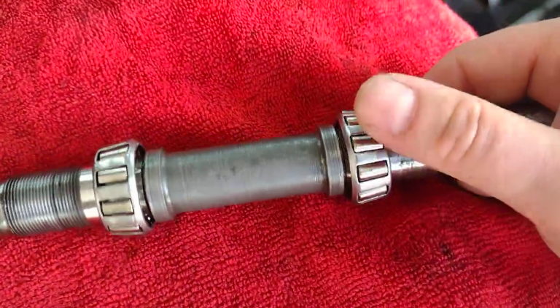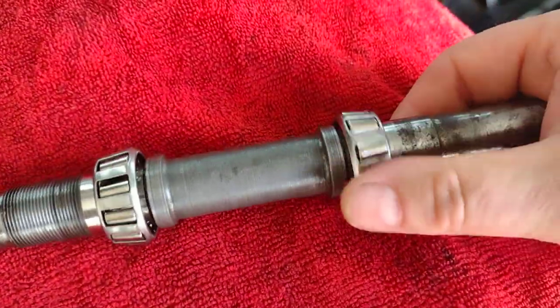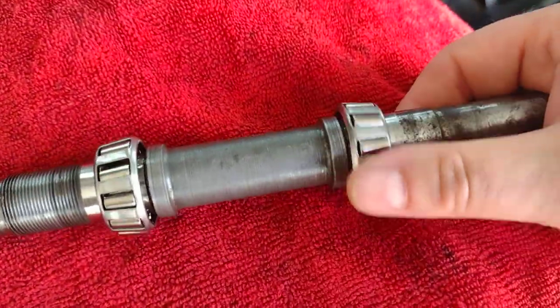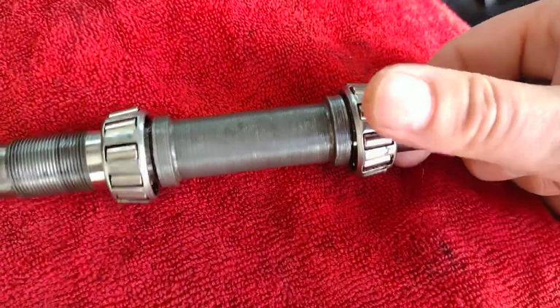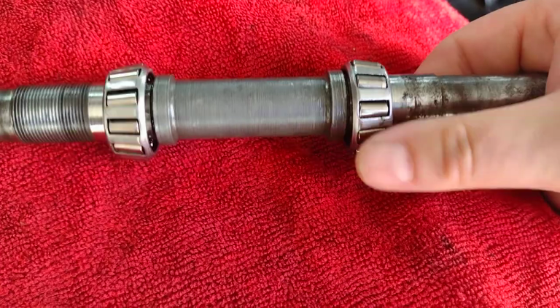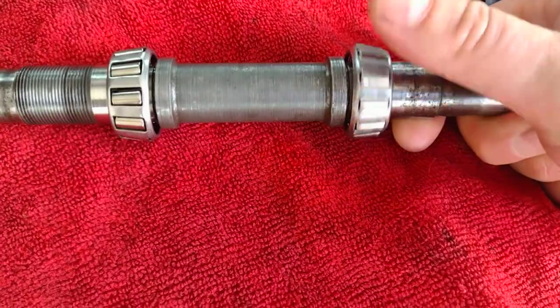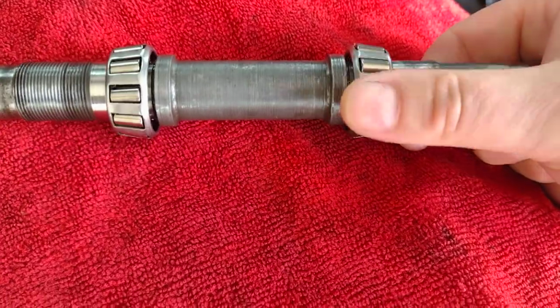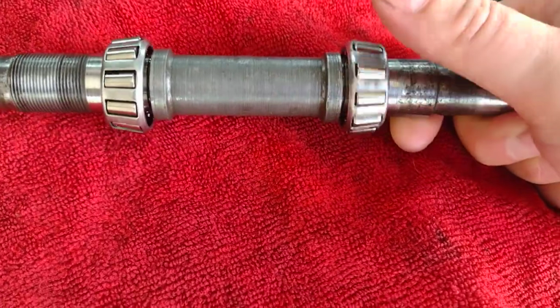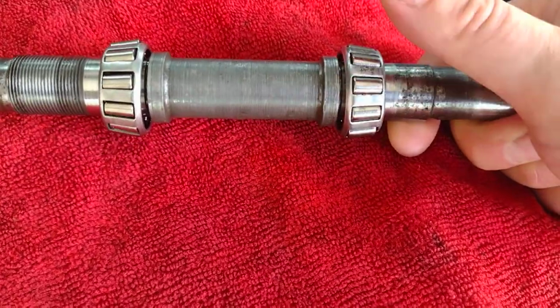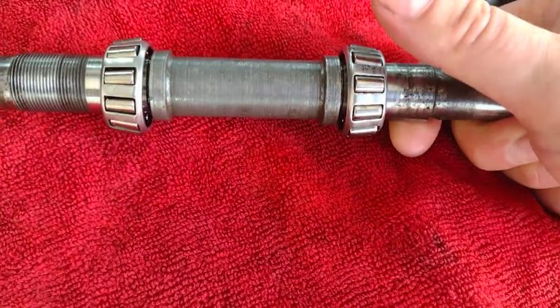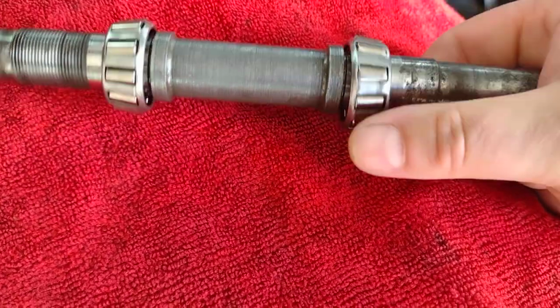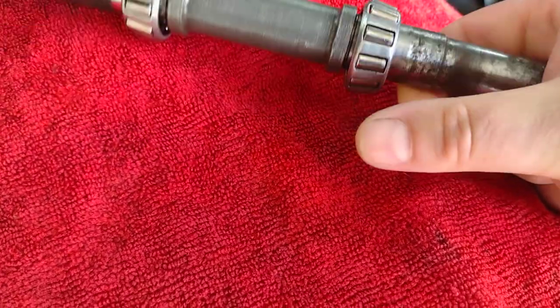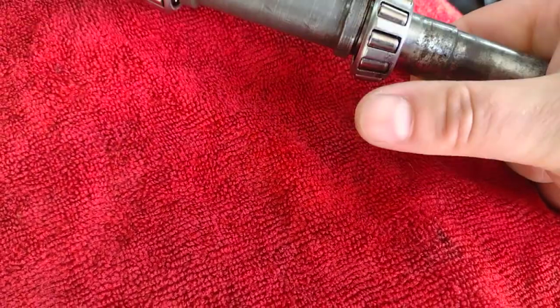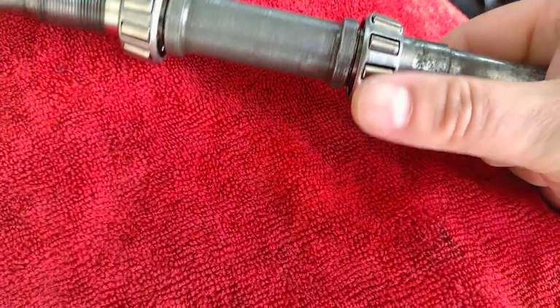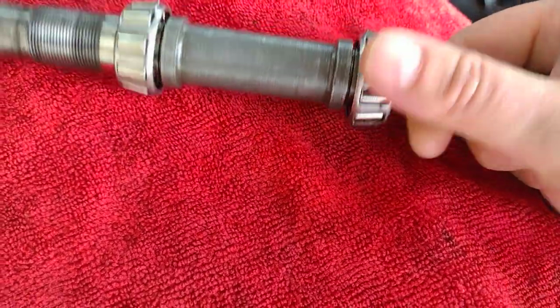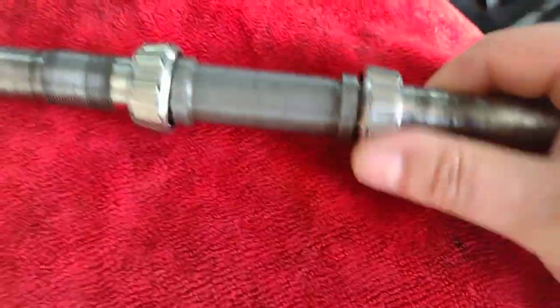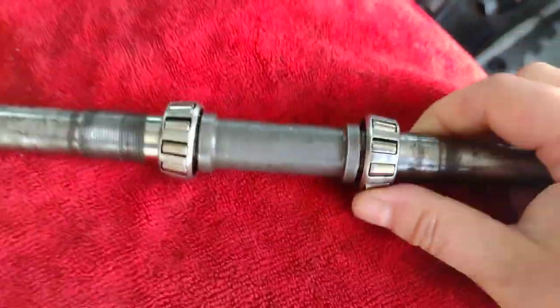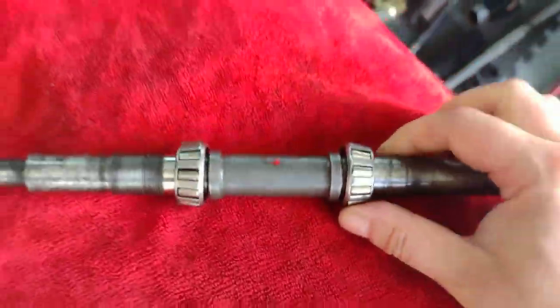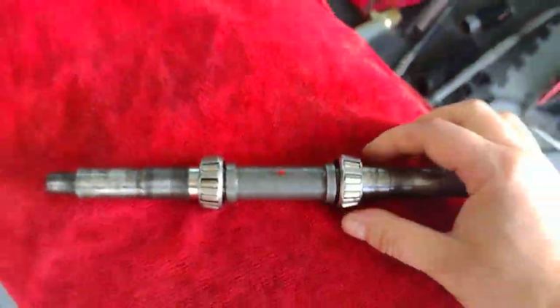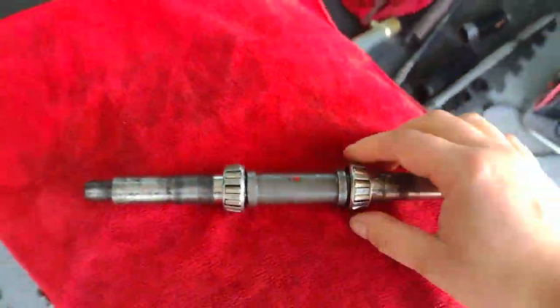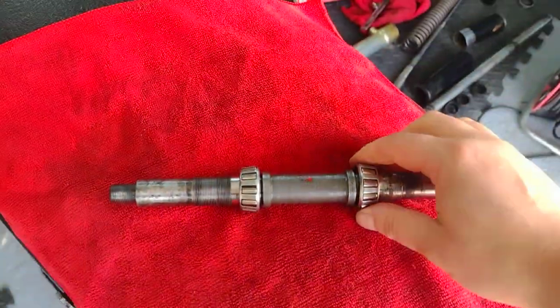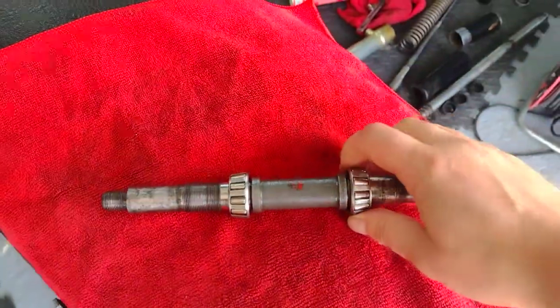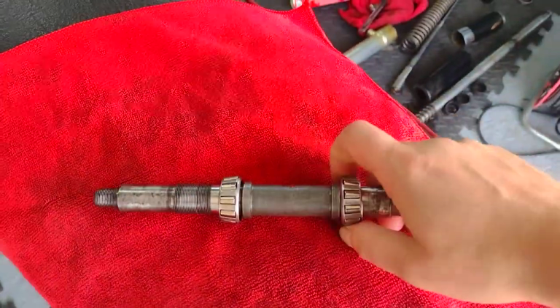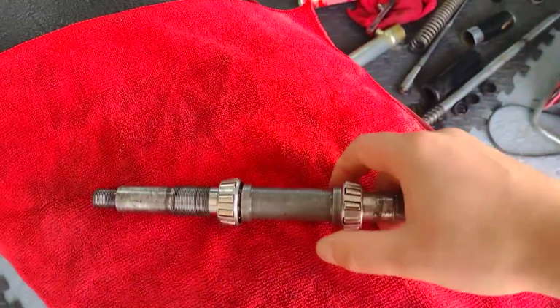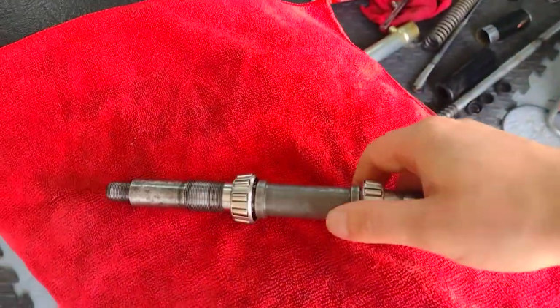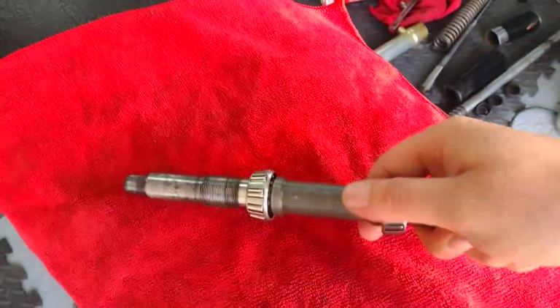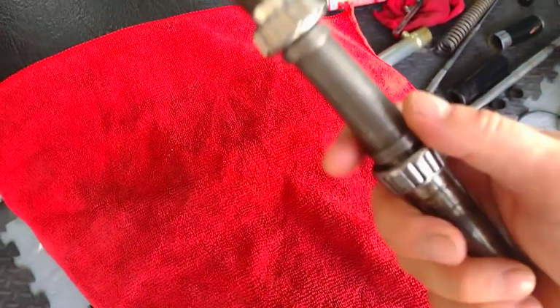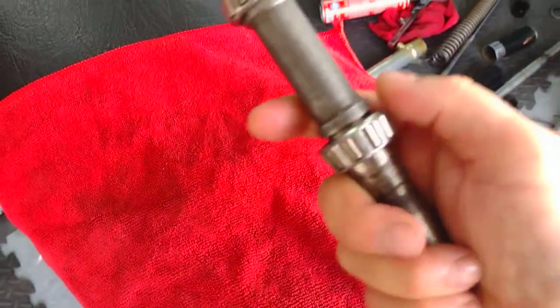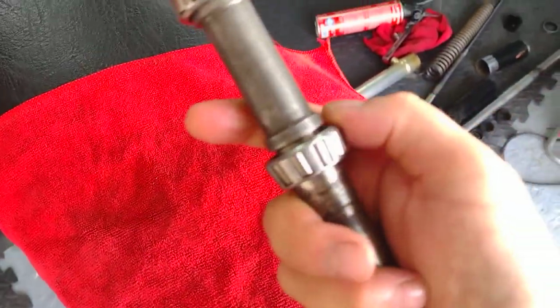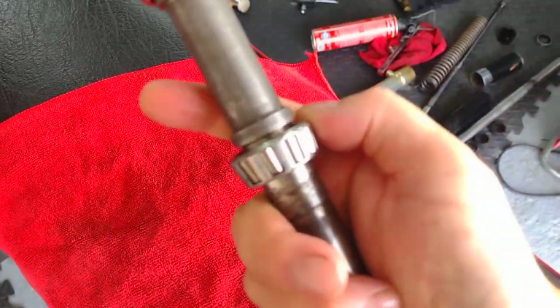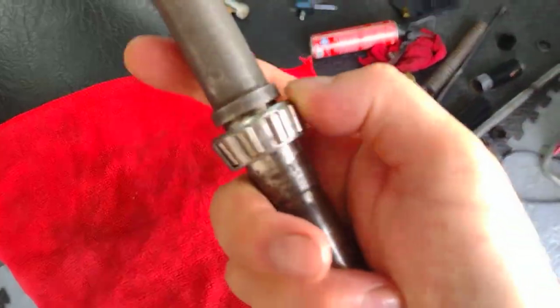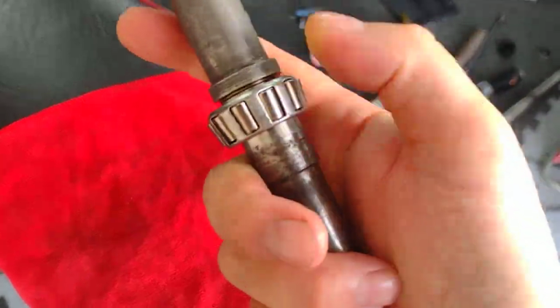Yeah, looks like I'm going to be spending a bit of money getting a replacement.